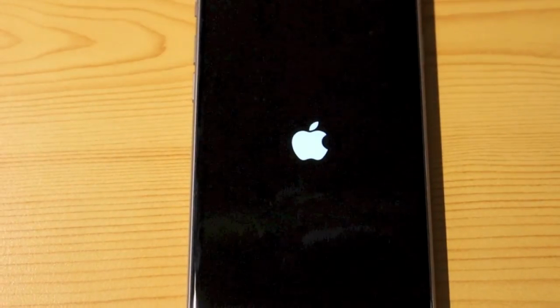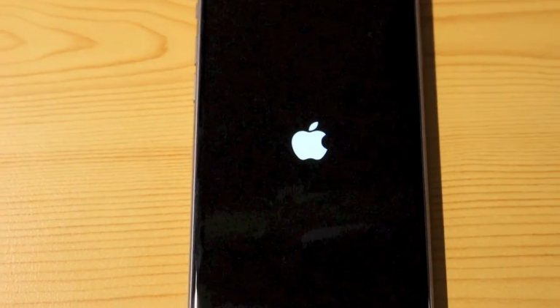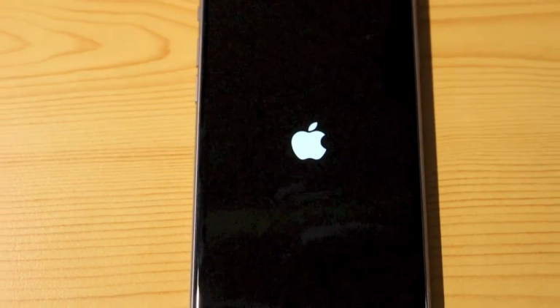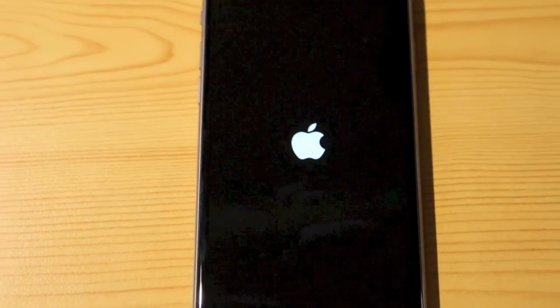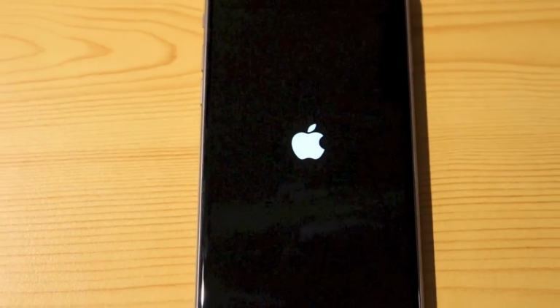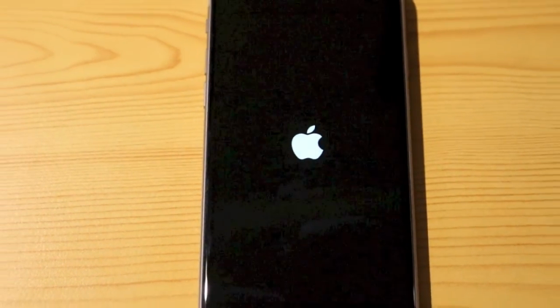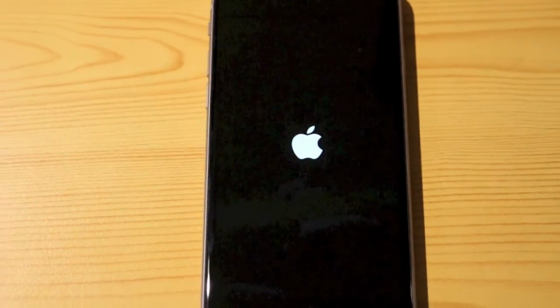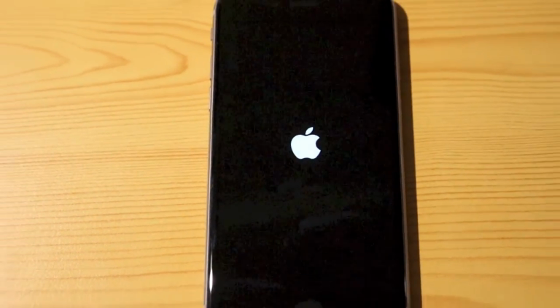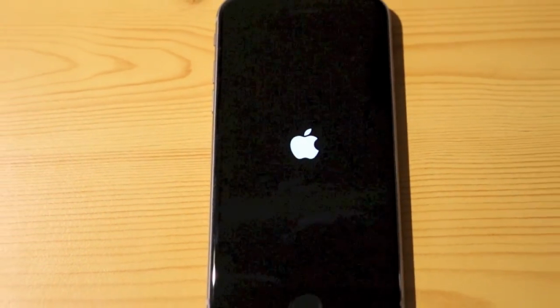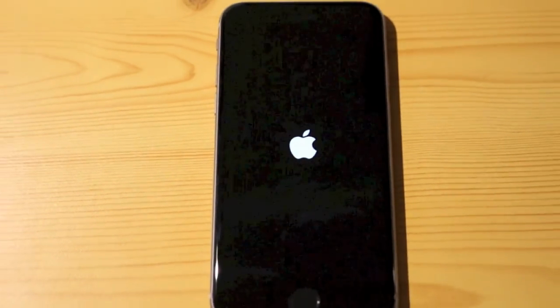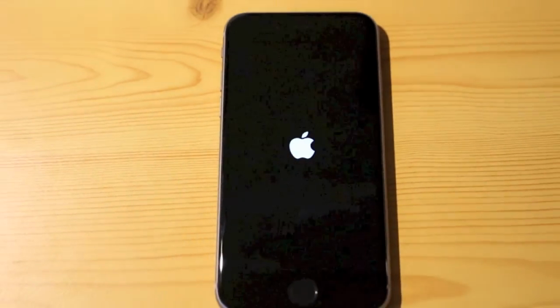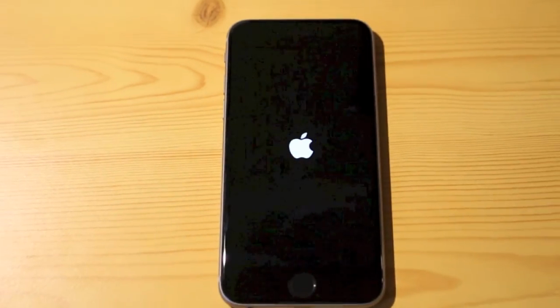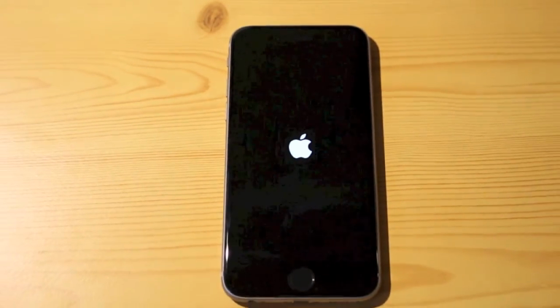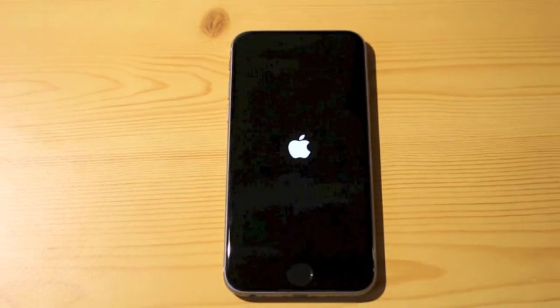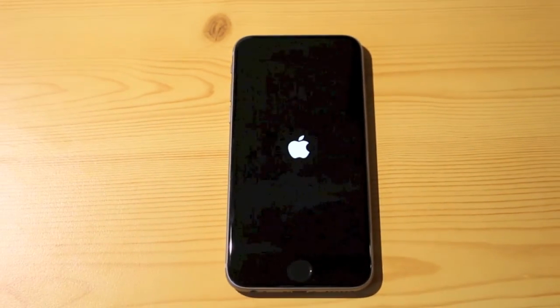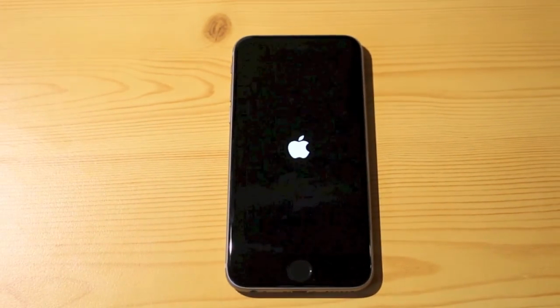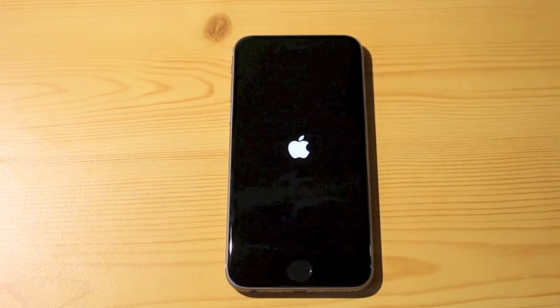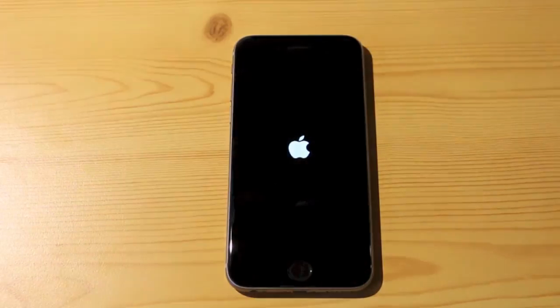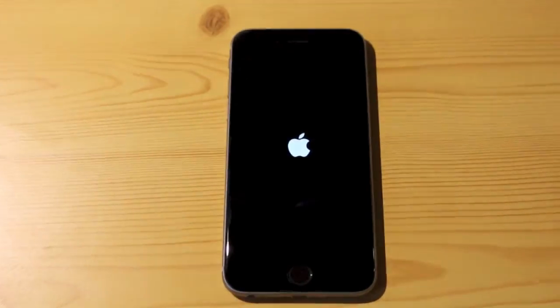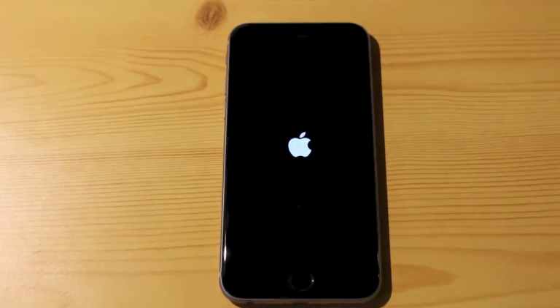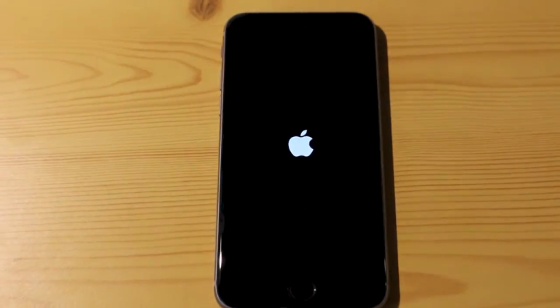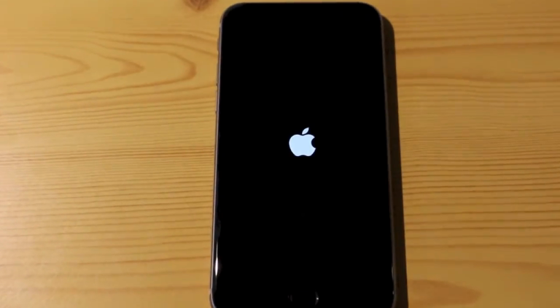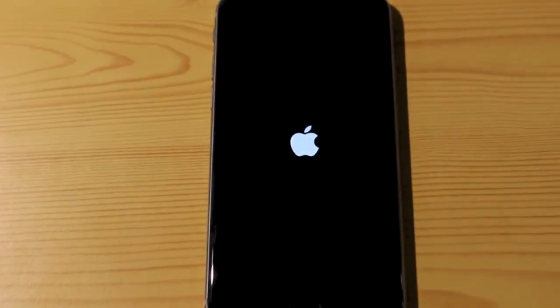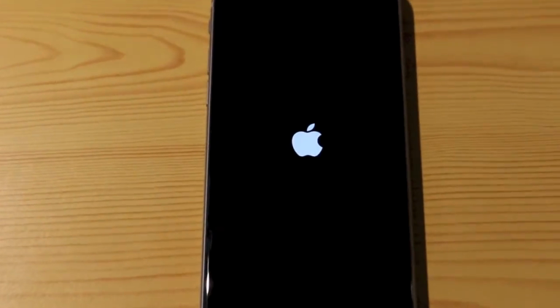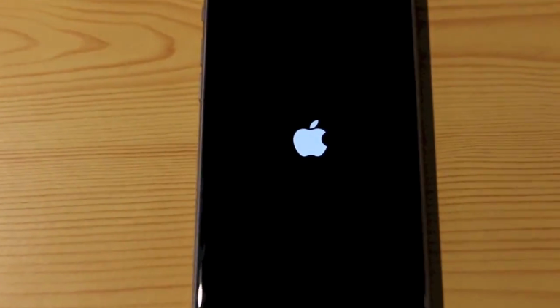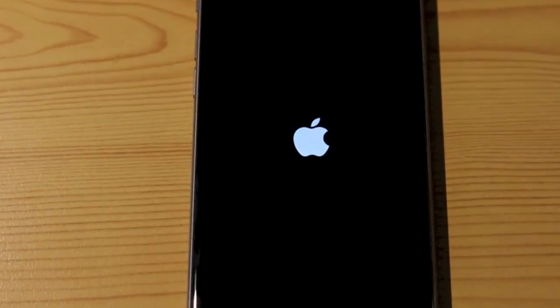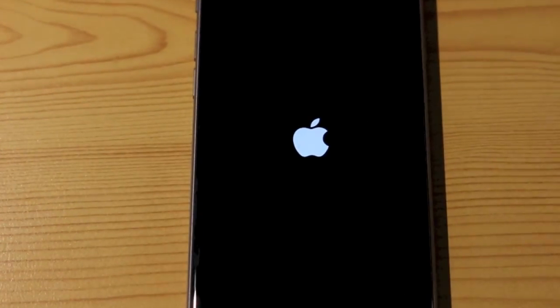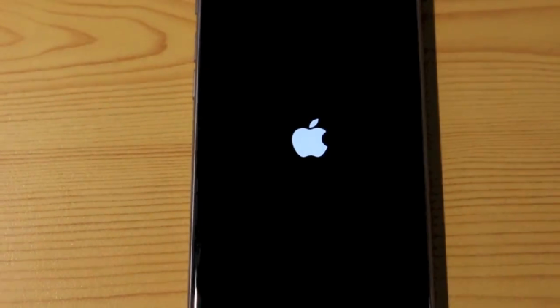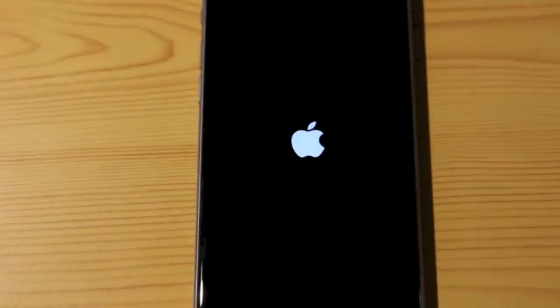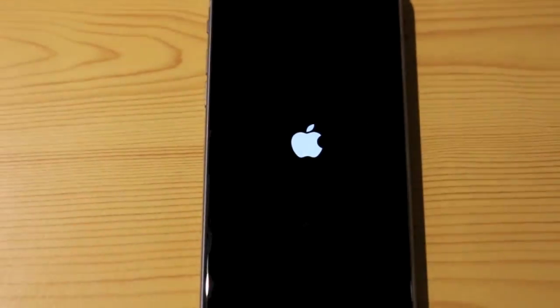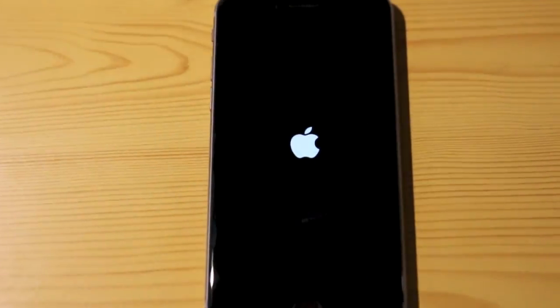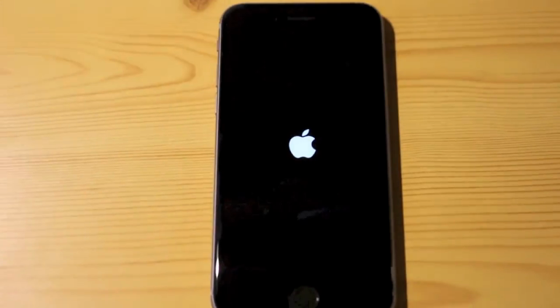The new camera, 3D Touch, and the new processor really make the iPhone 6s a great phone.